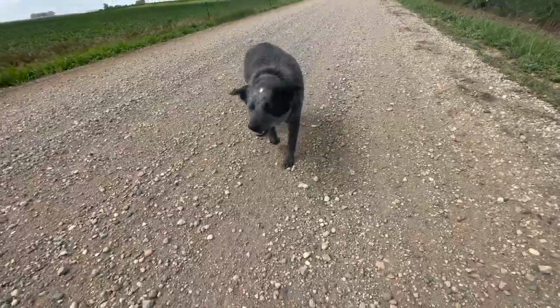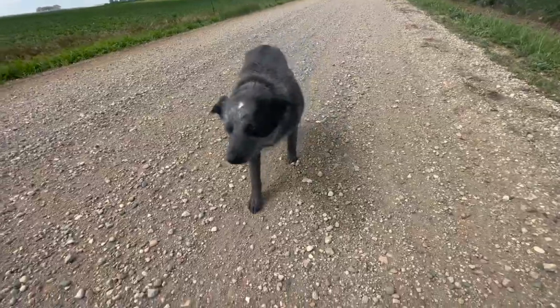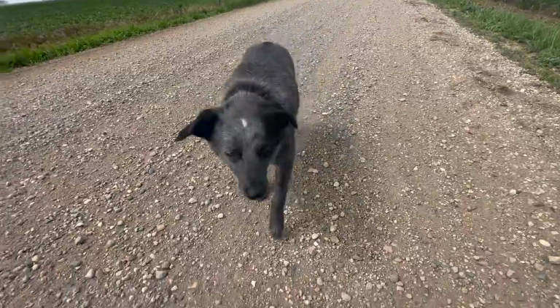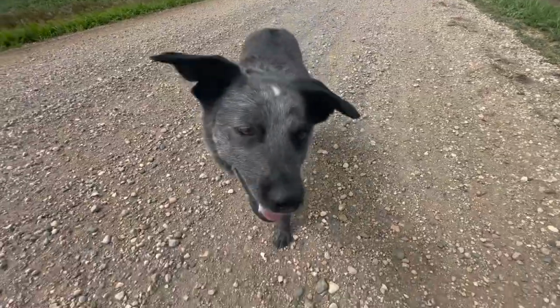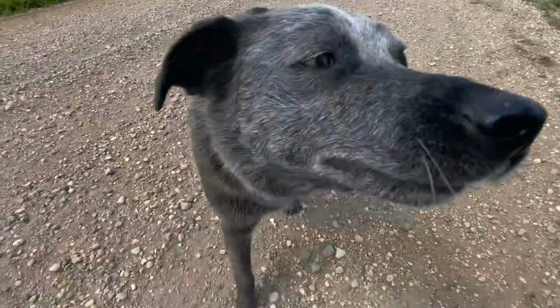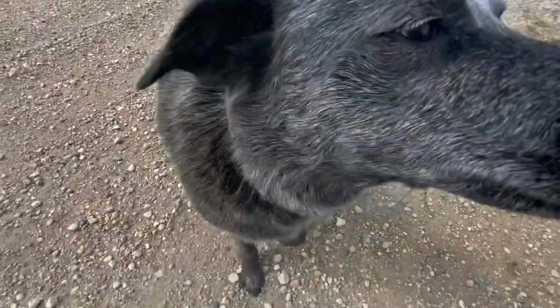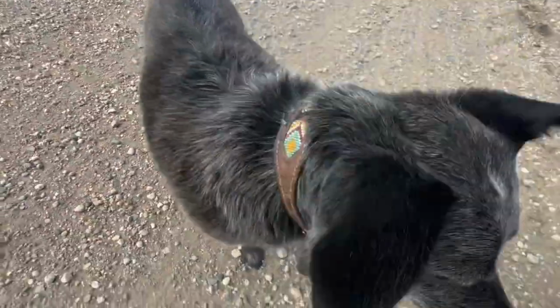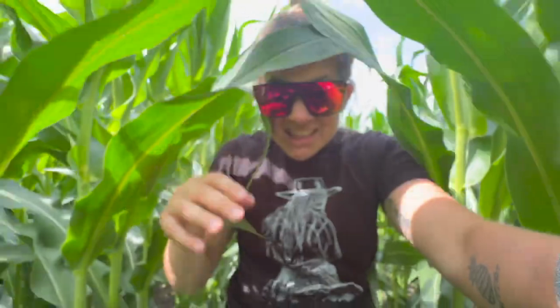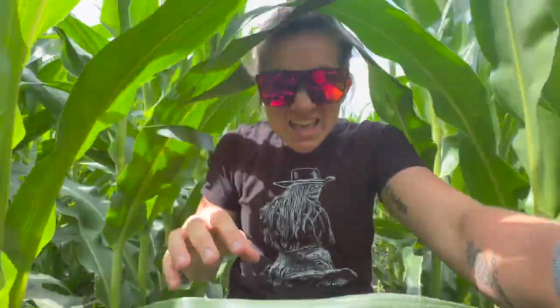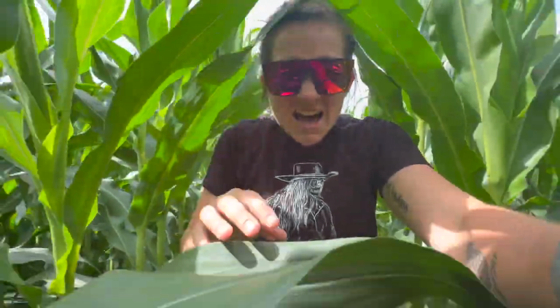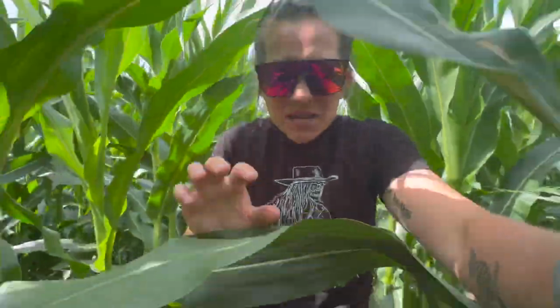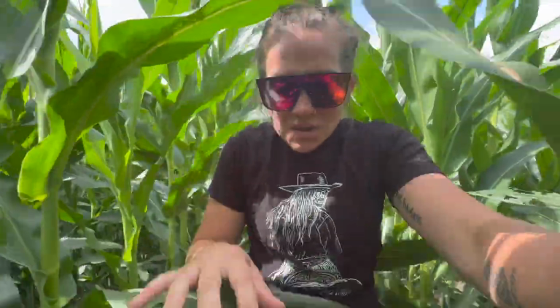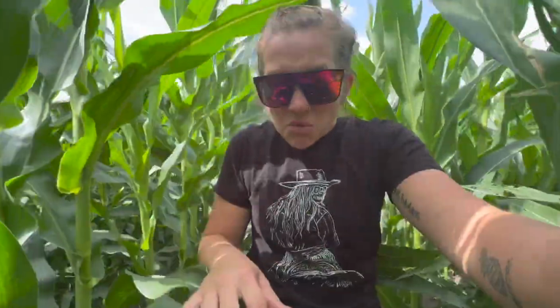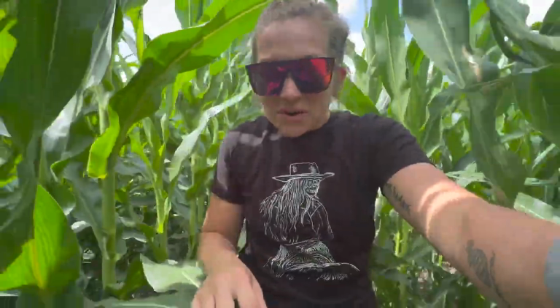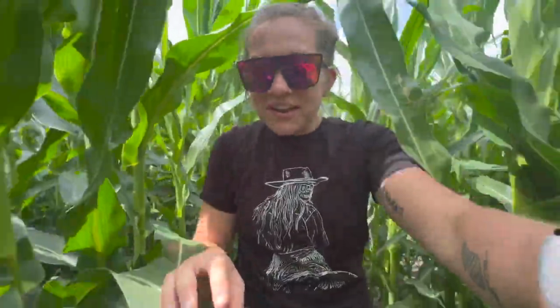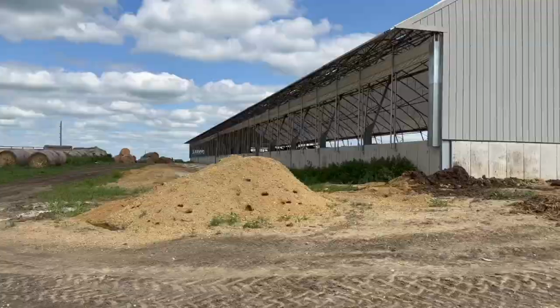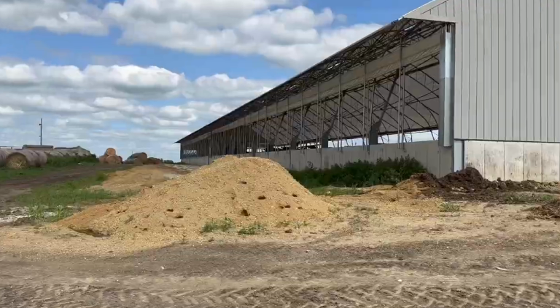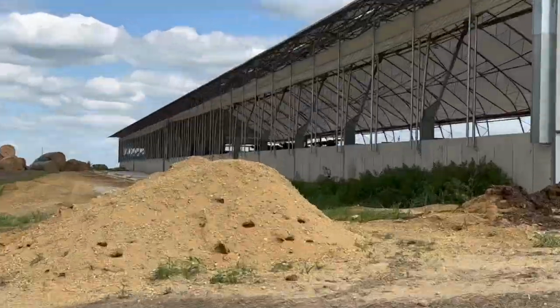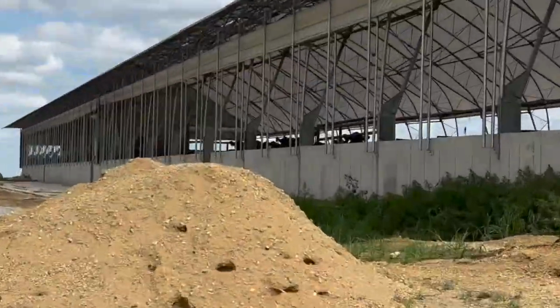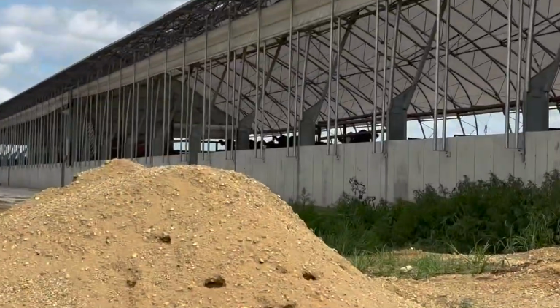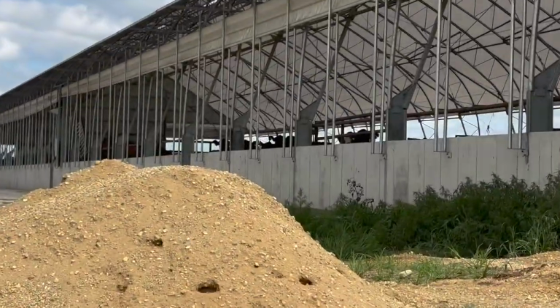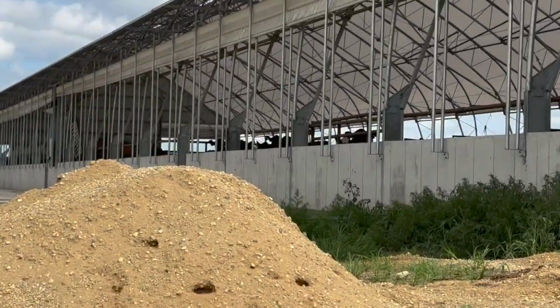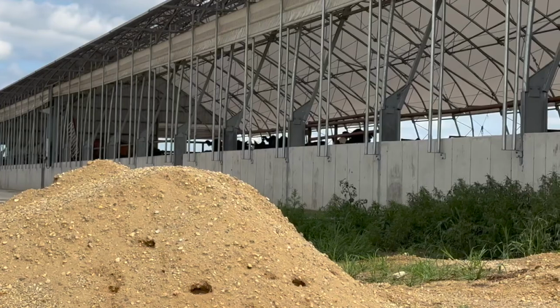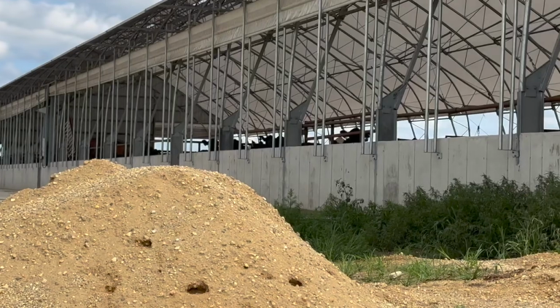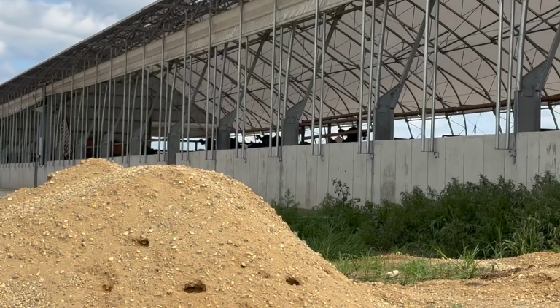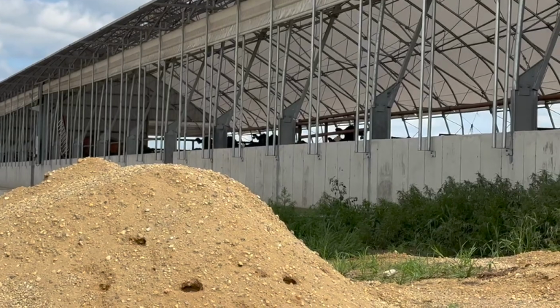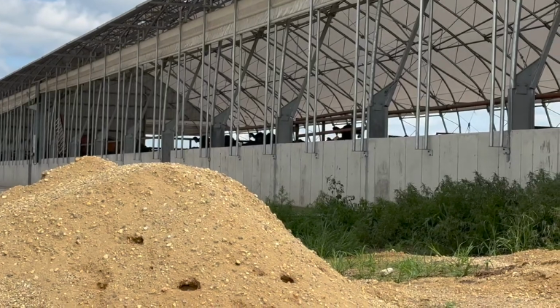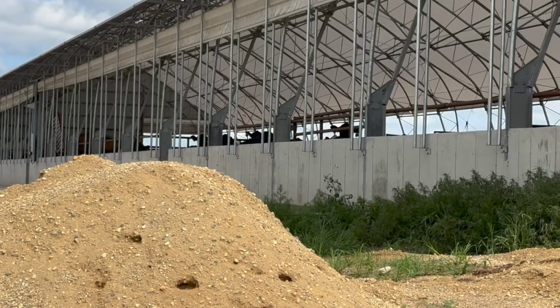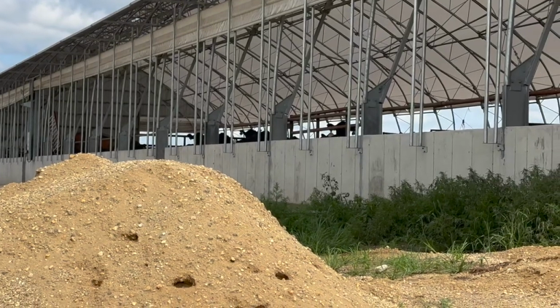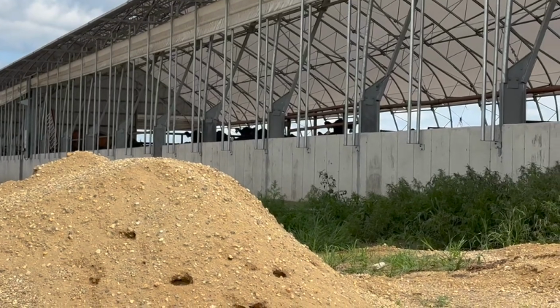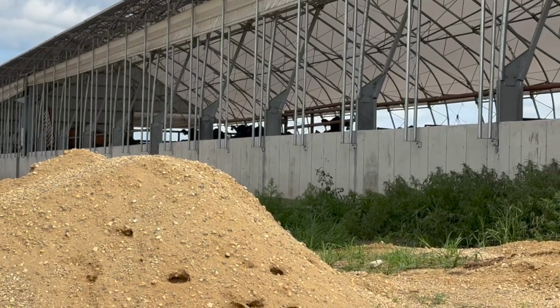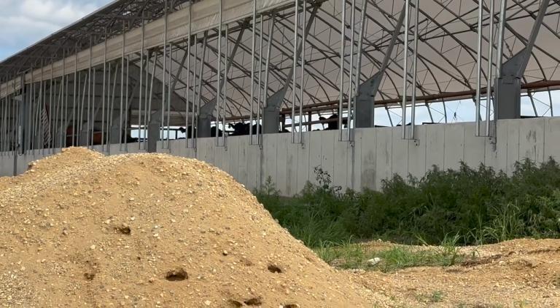Do you like walks? I'm eating corn. I'm getting watched. They're all like, what are you doing here?